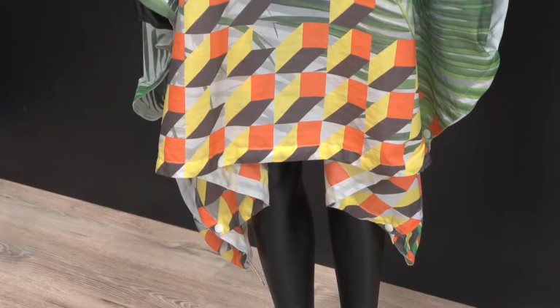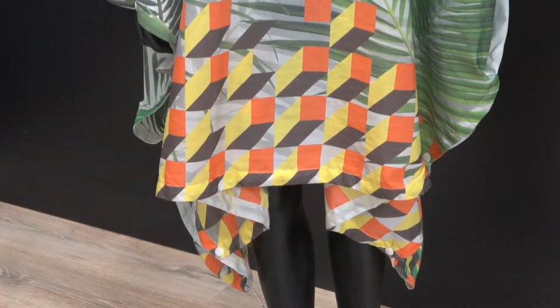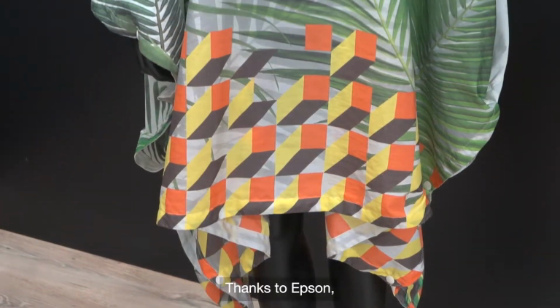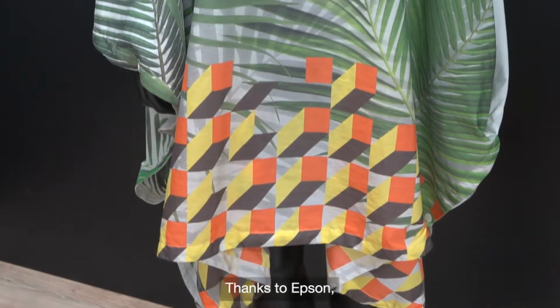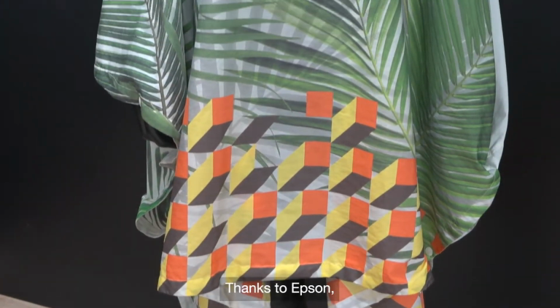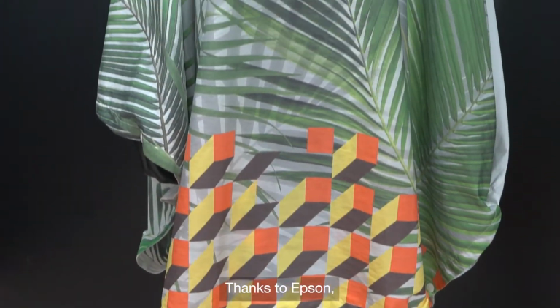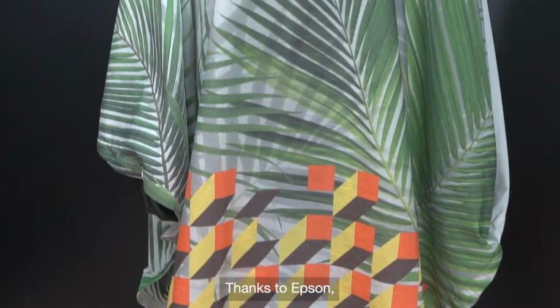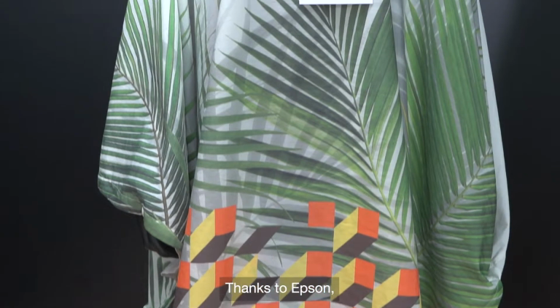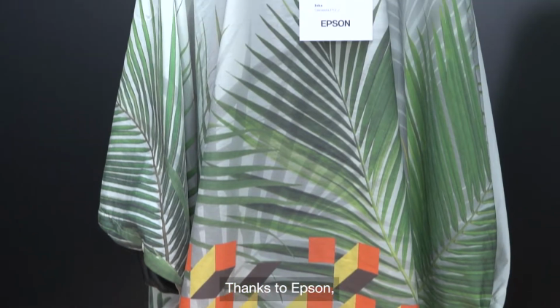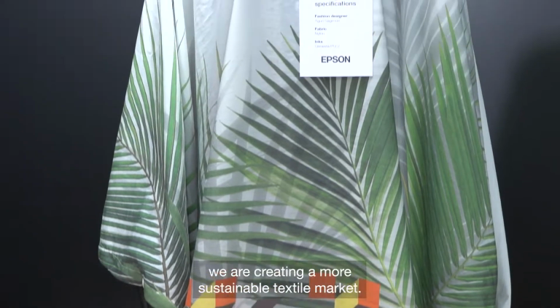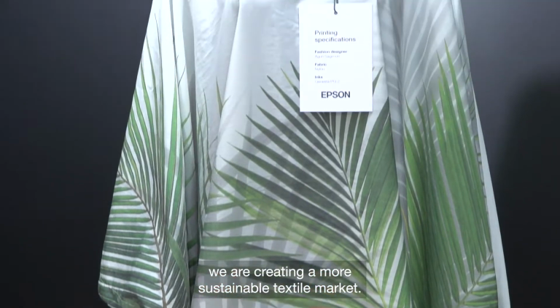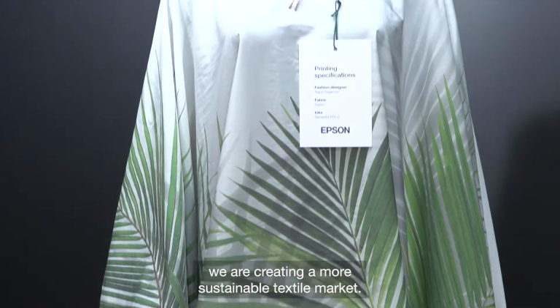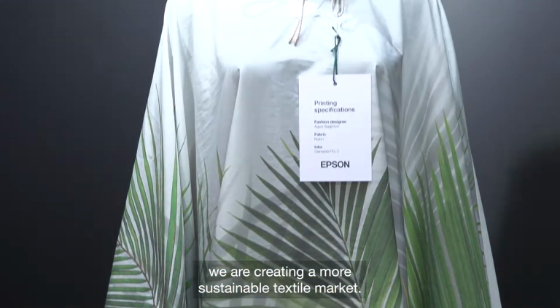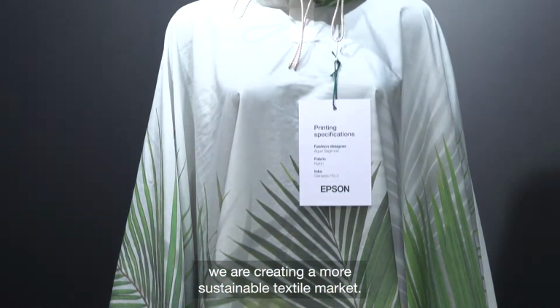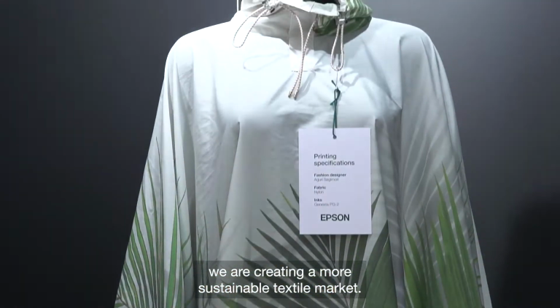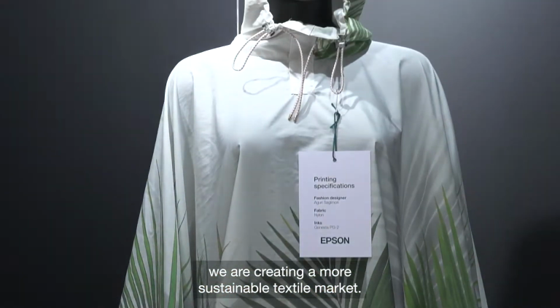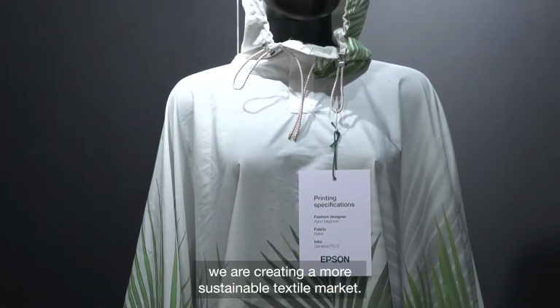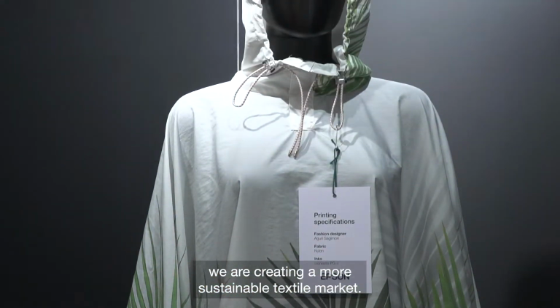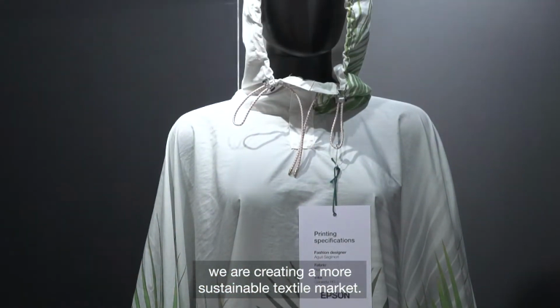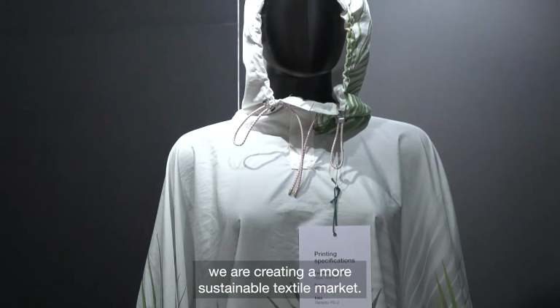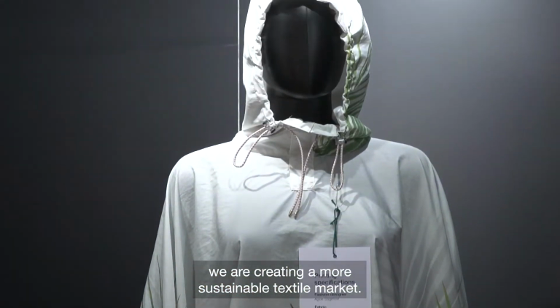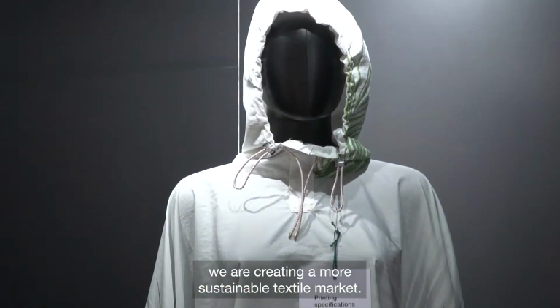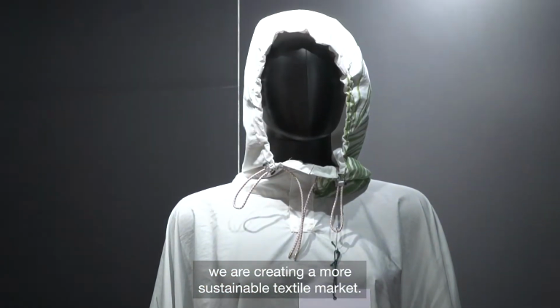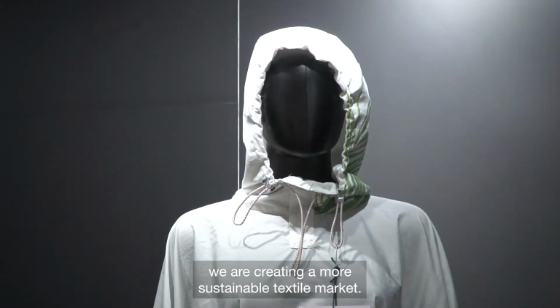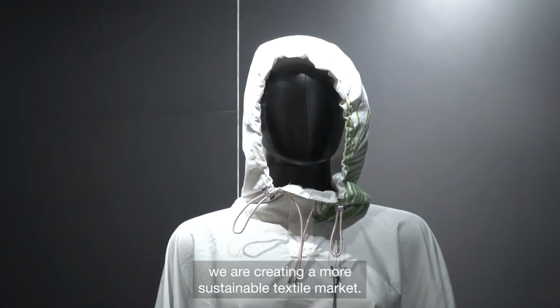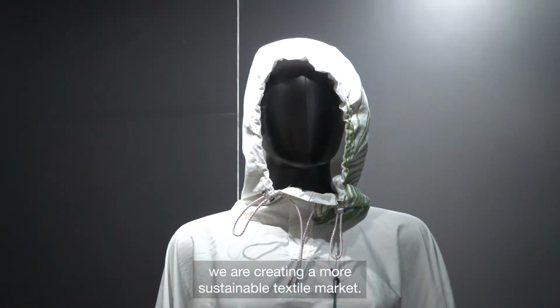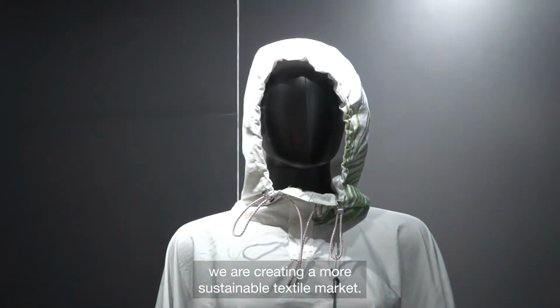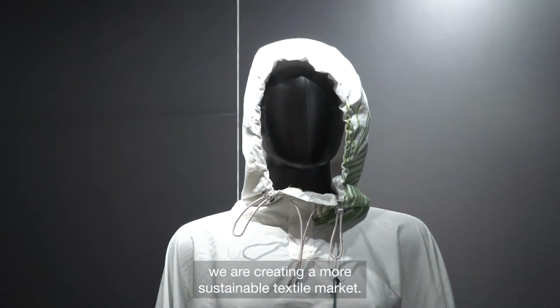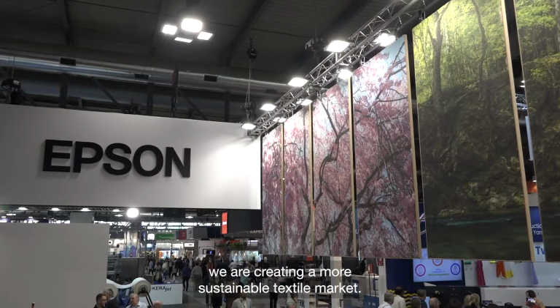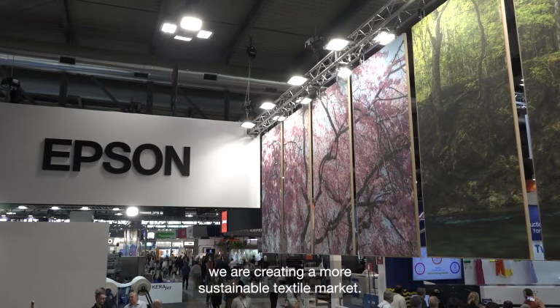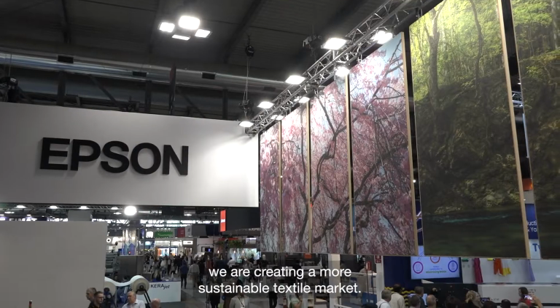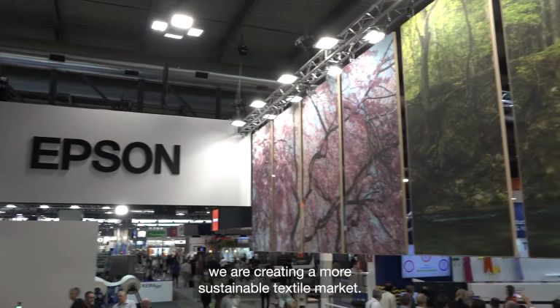Thanks to Epson, we are creating a more sustainable textile market.